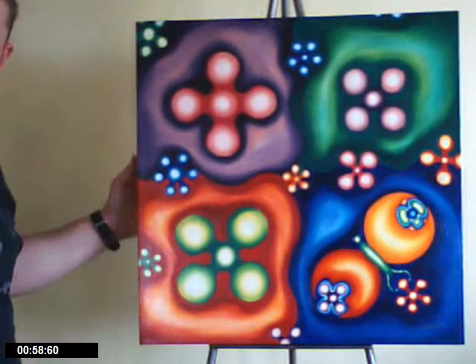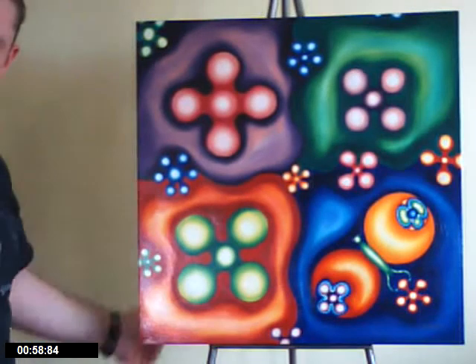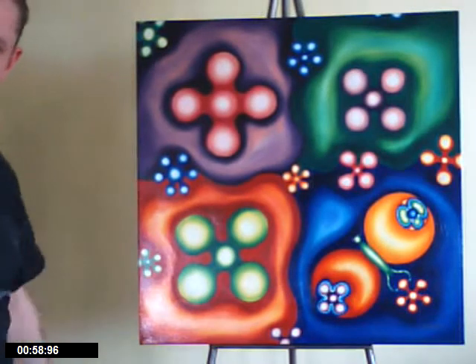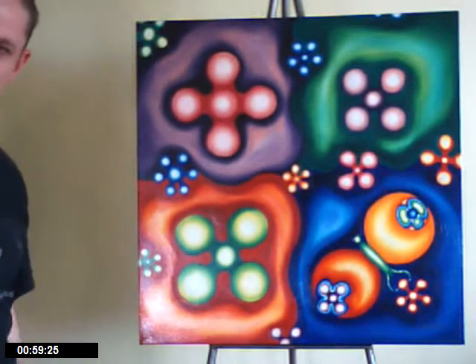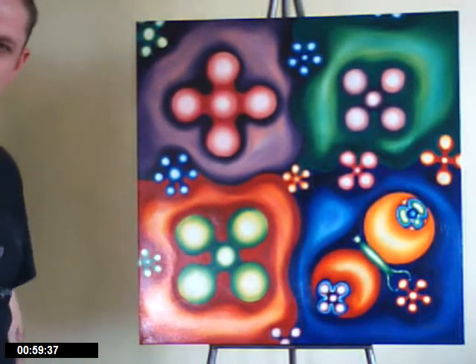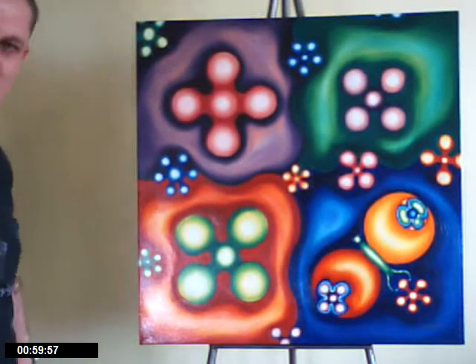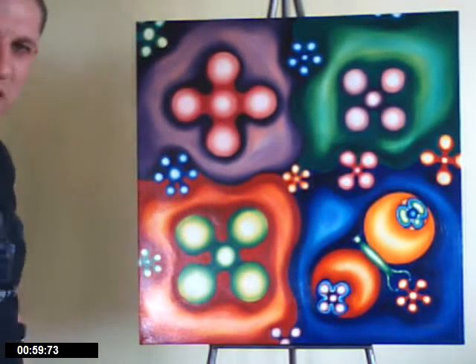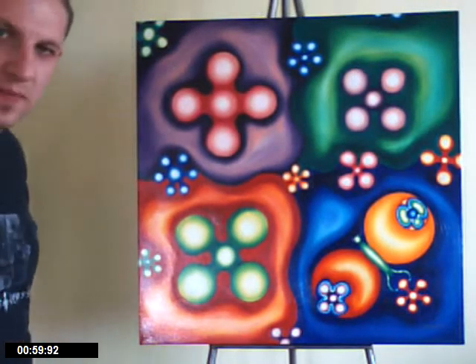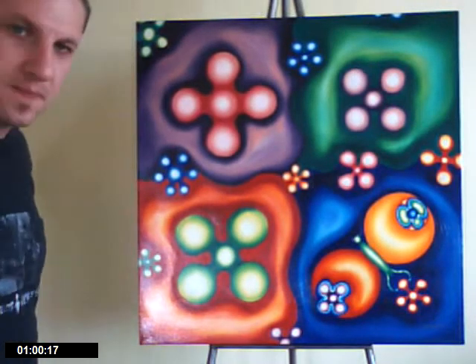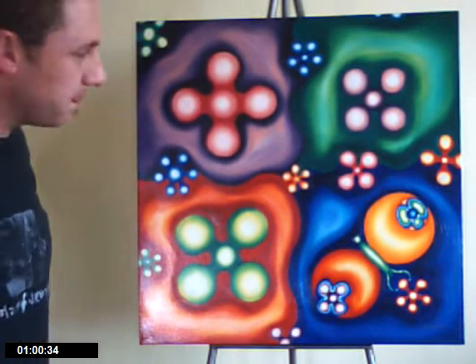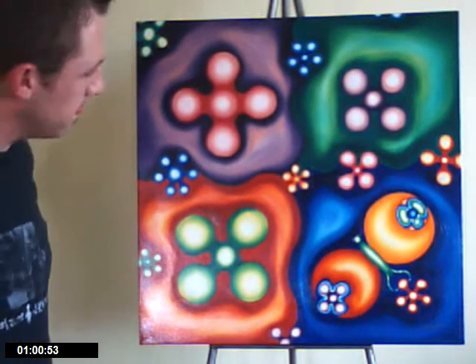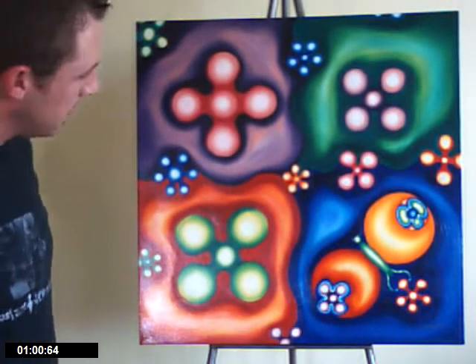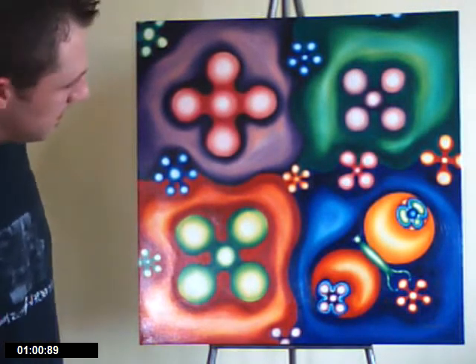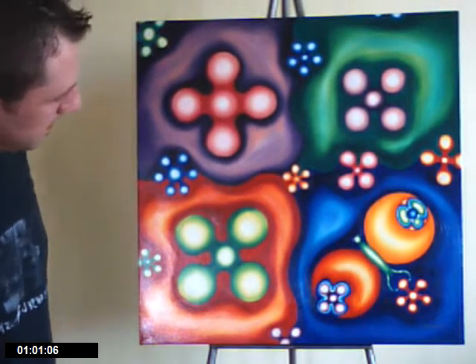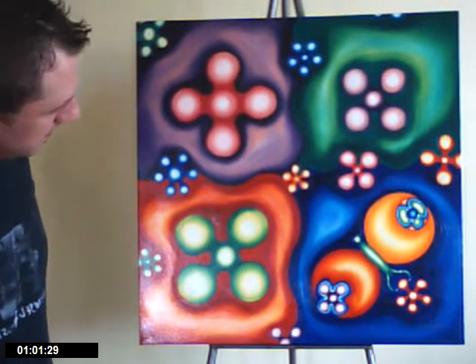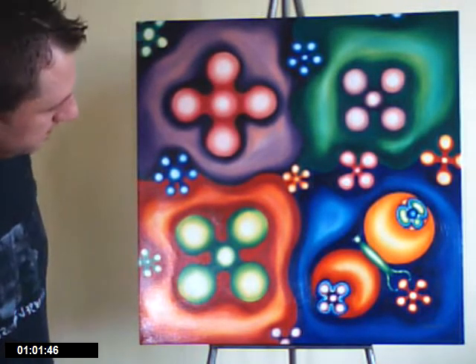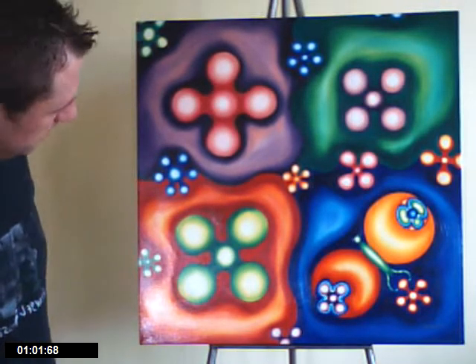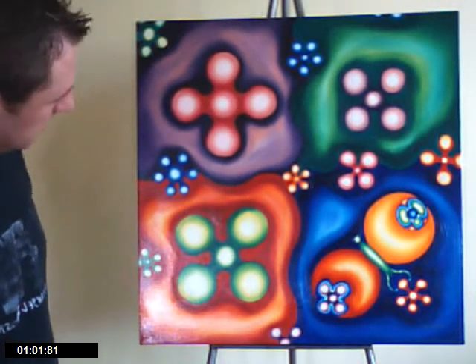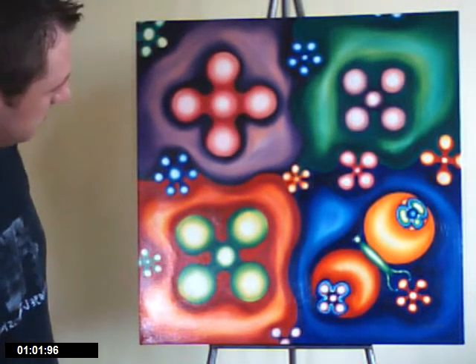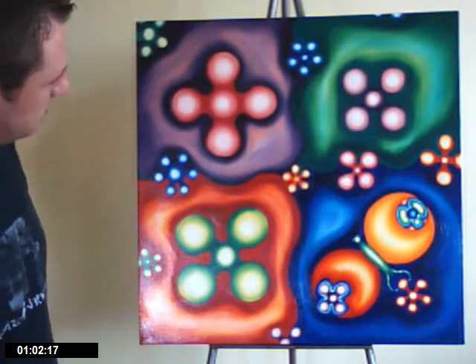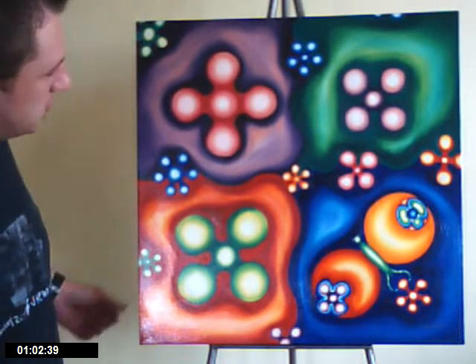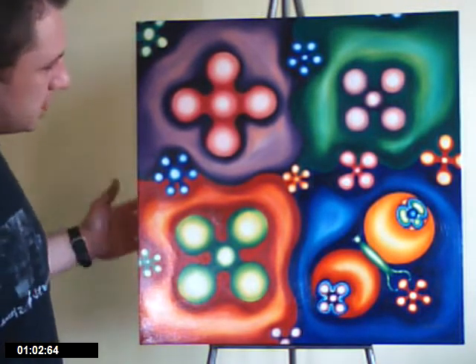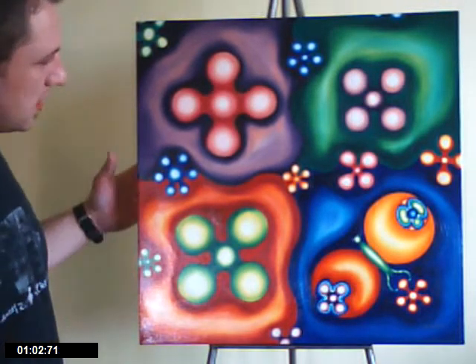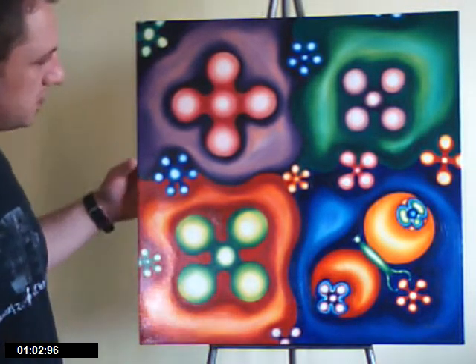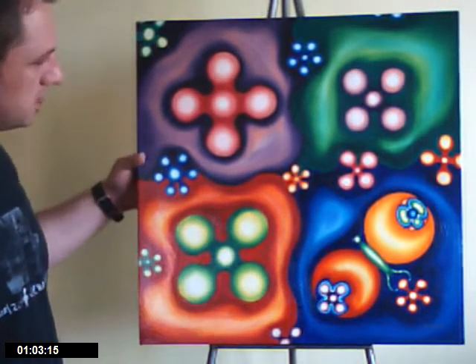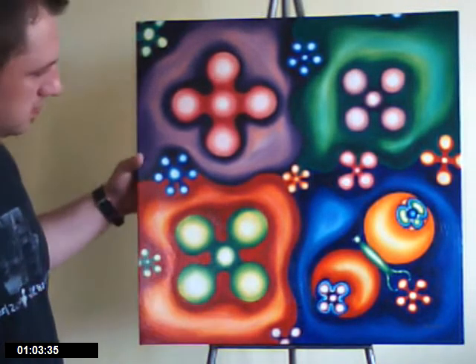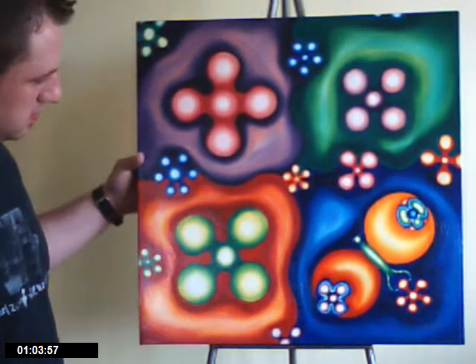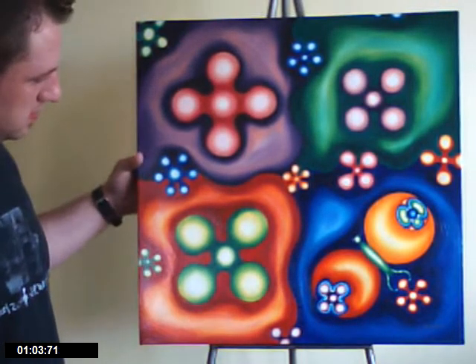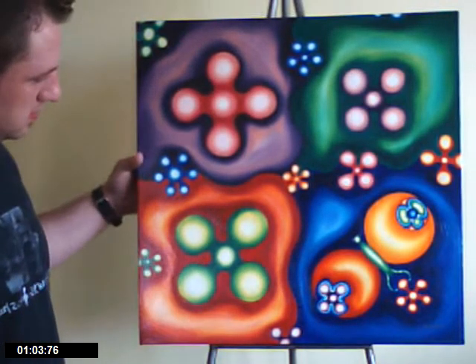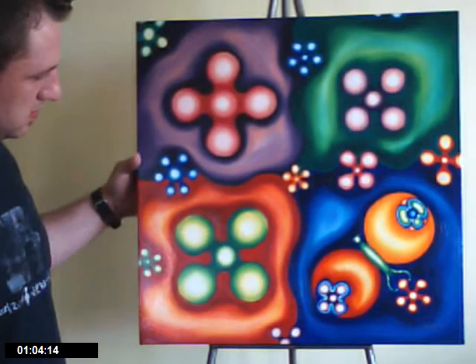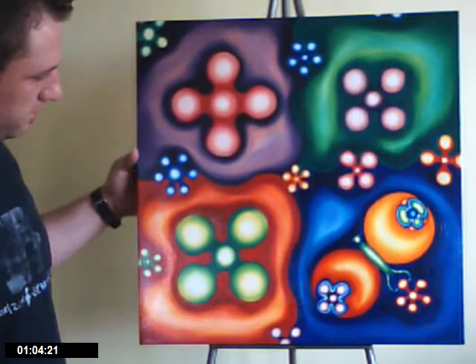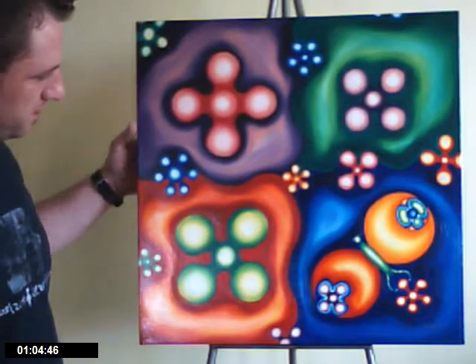This piece is called The Spring, stretched canvas on a frame.